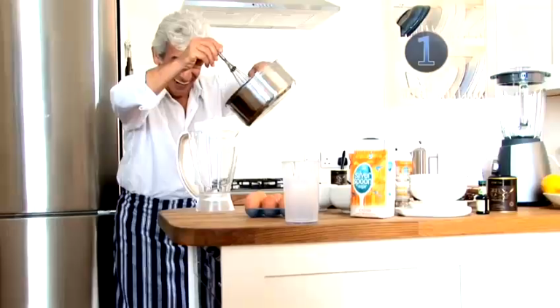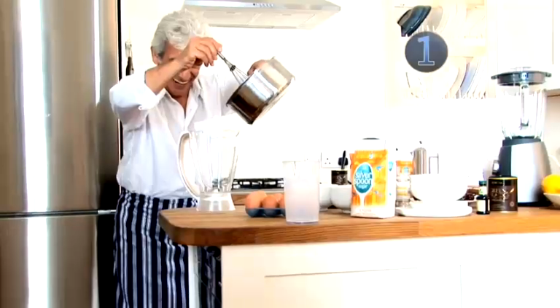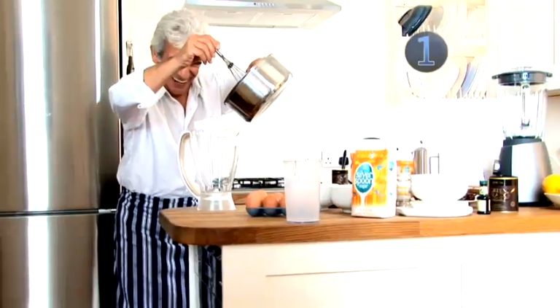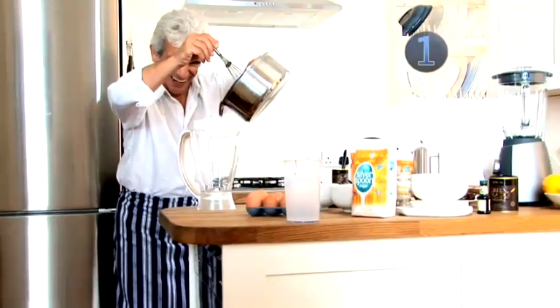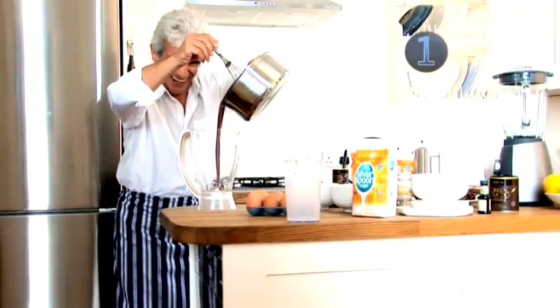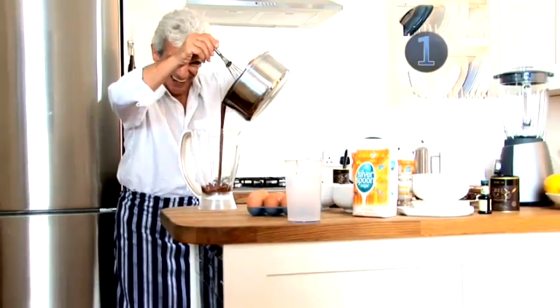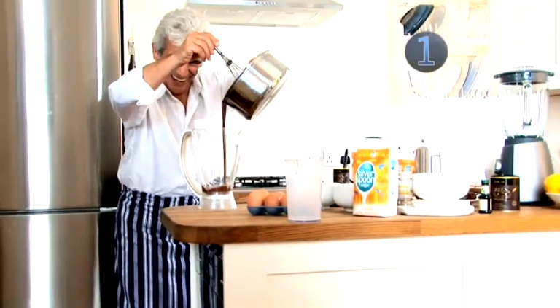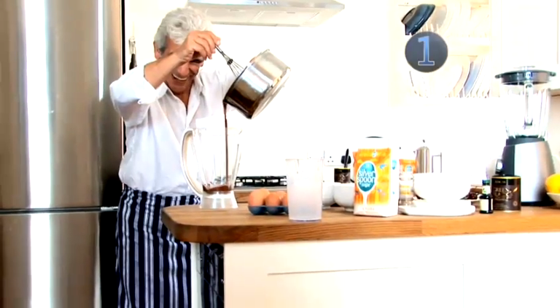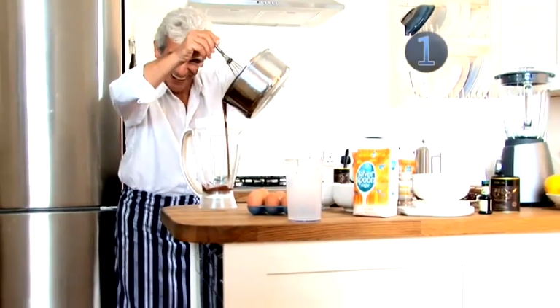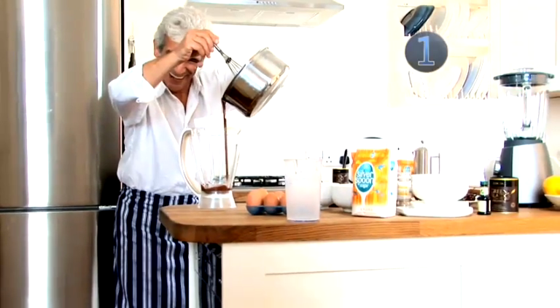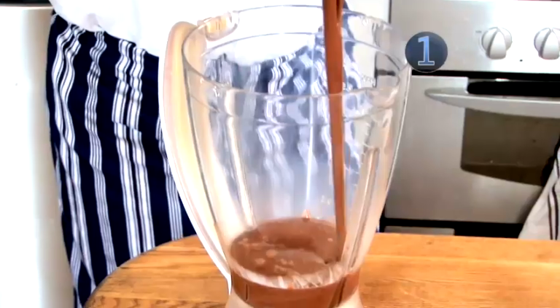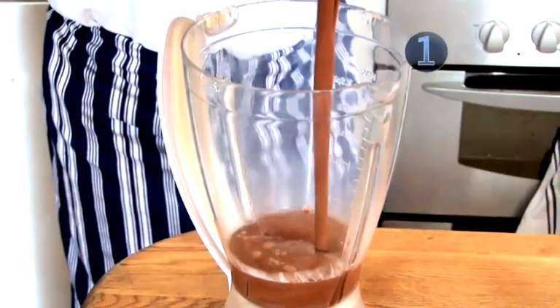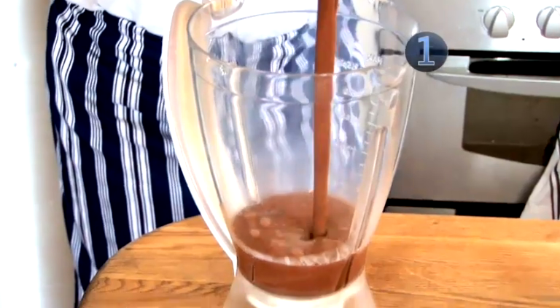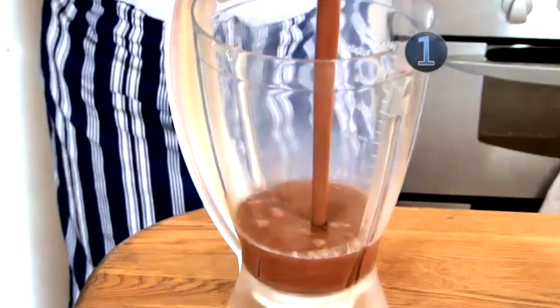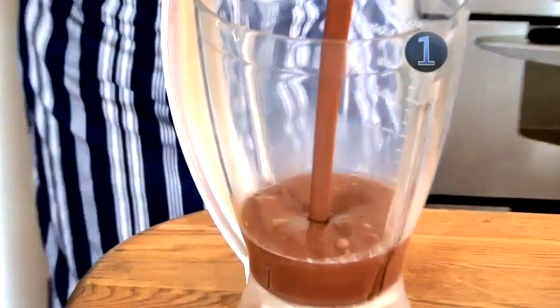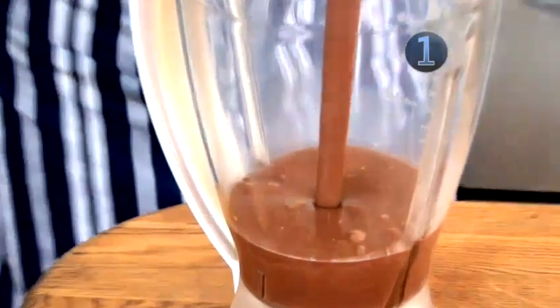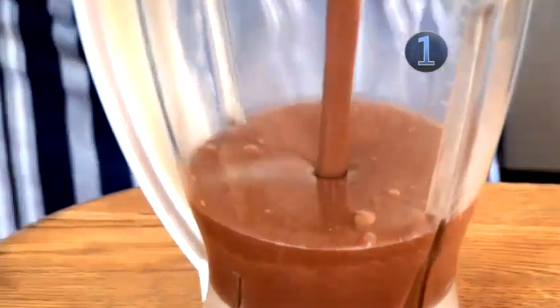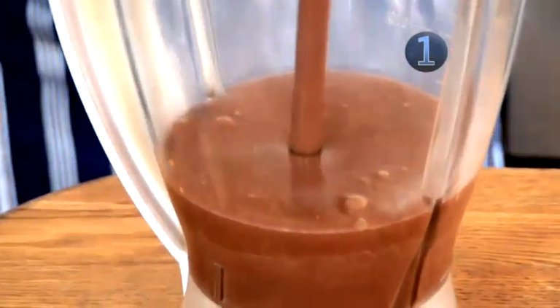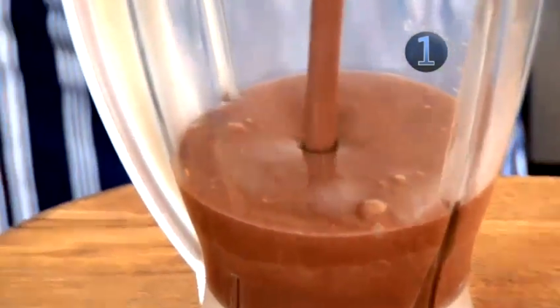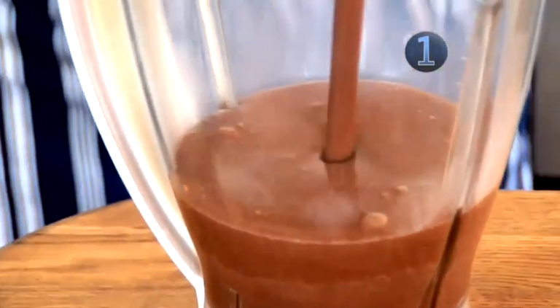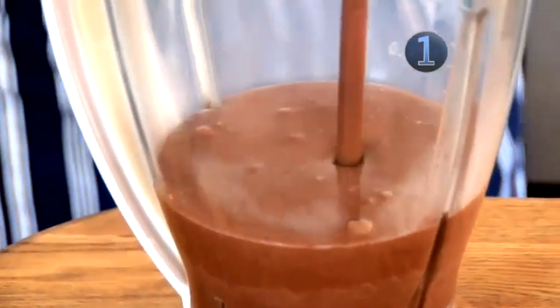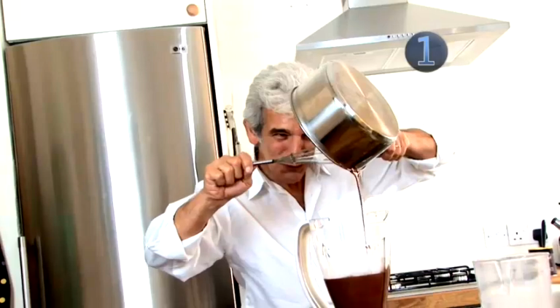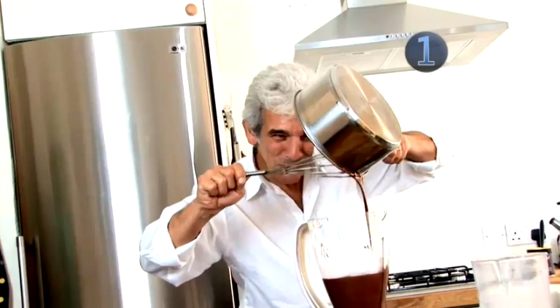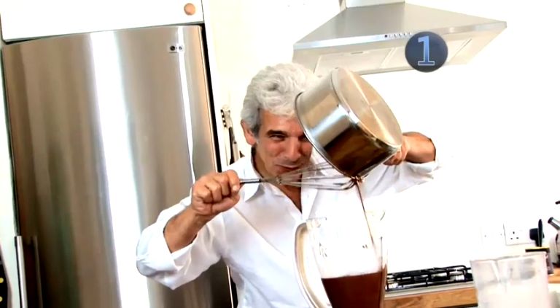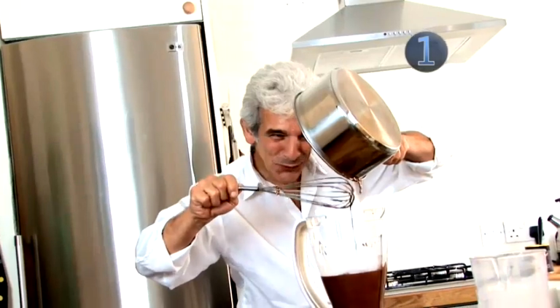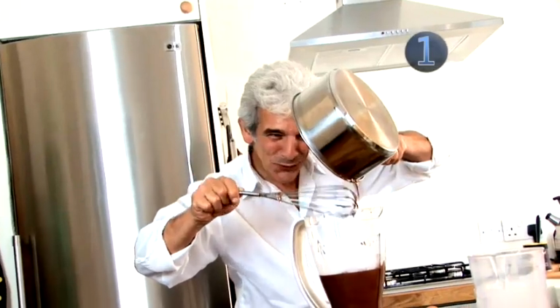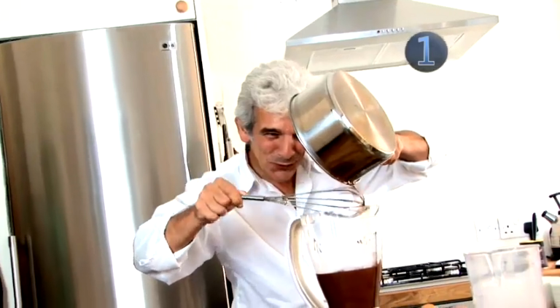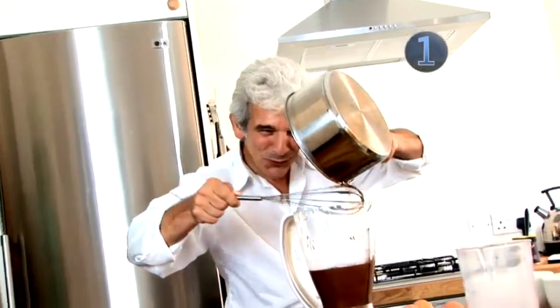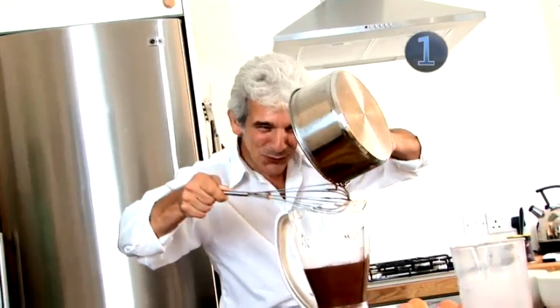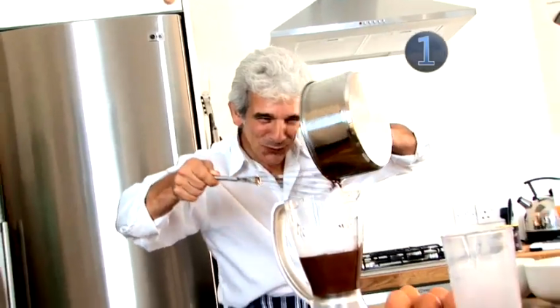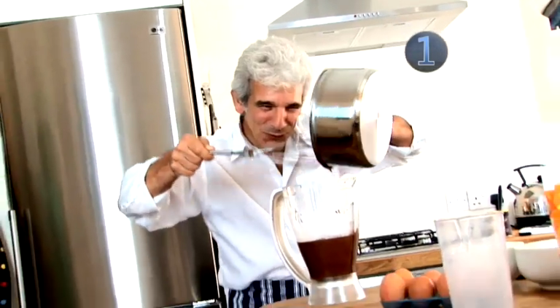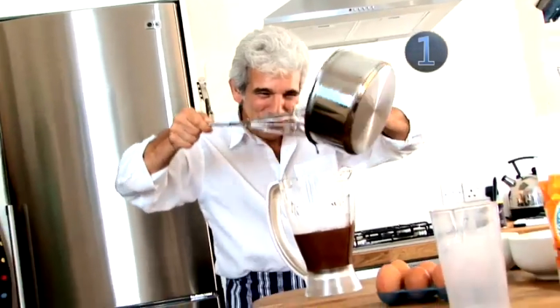Remove from the heat and pour into a cold bowl or jug and leave to cool fully.